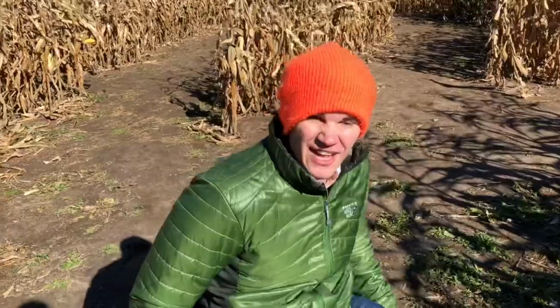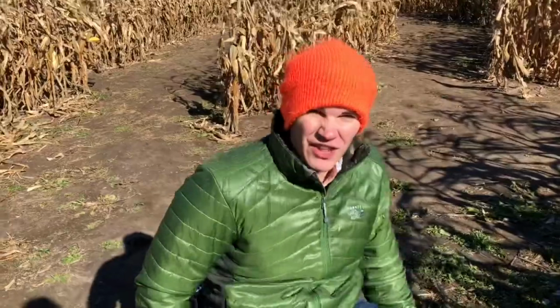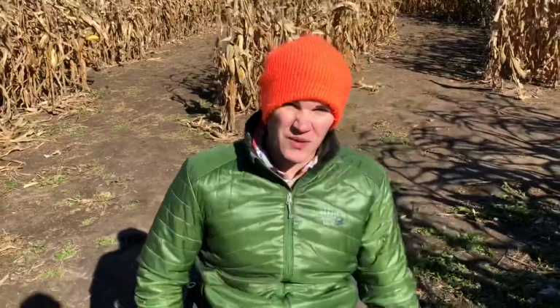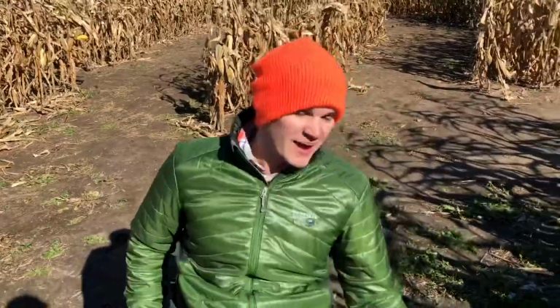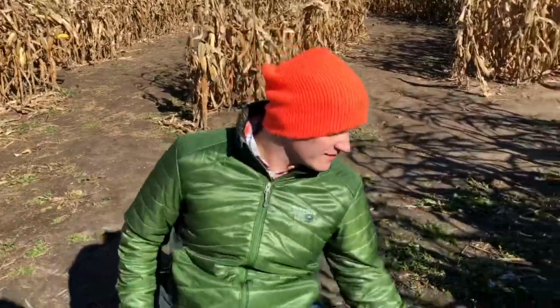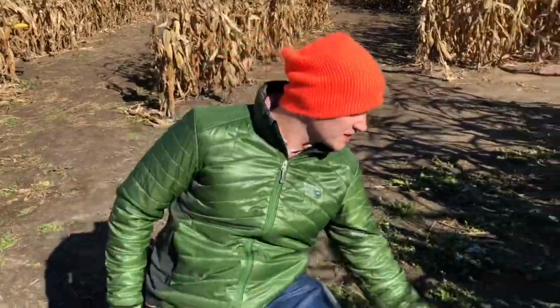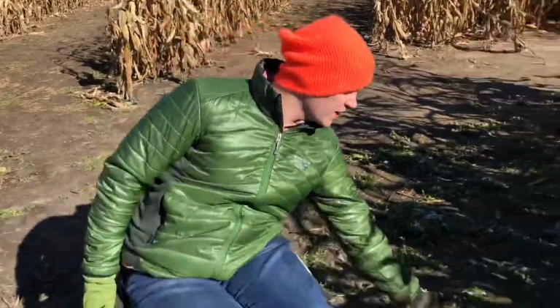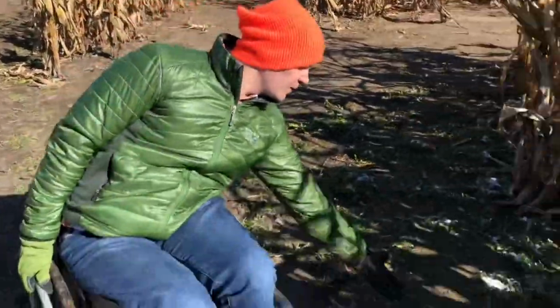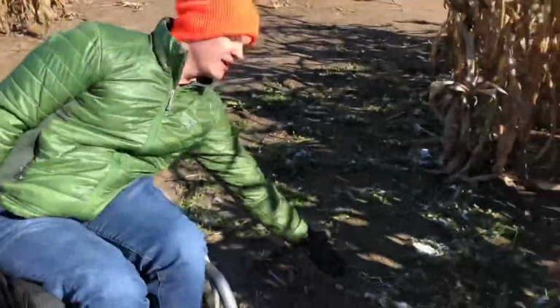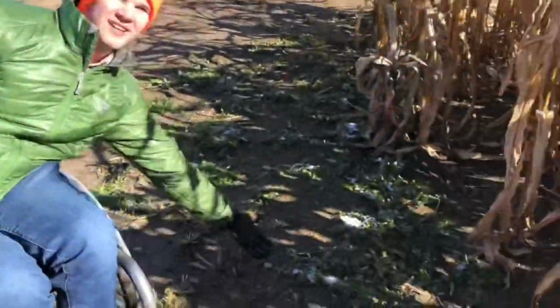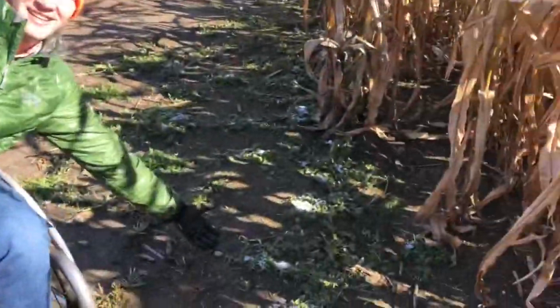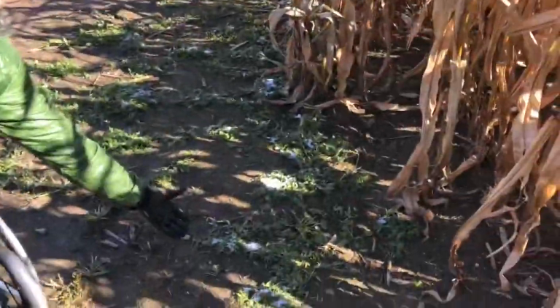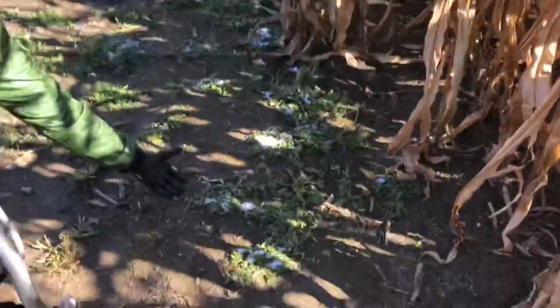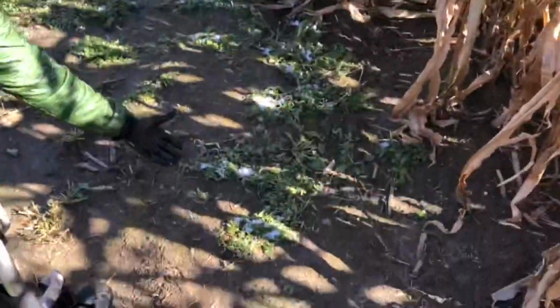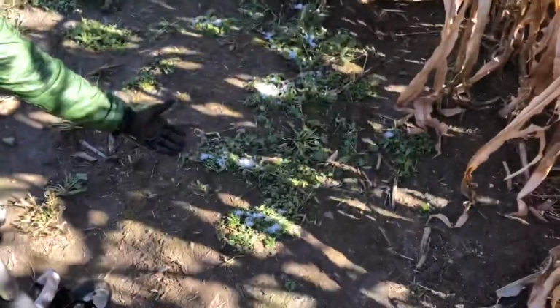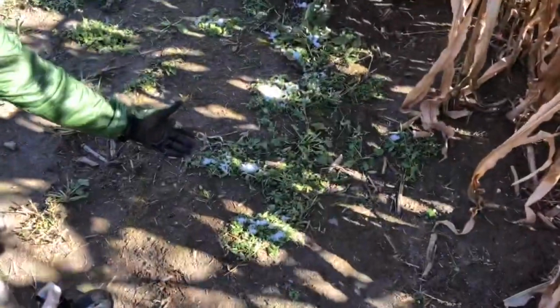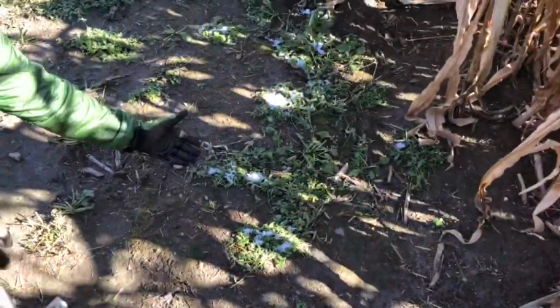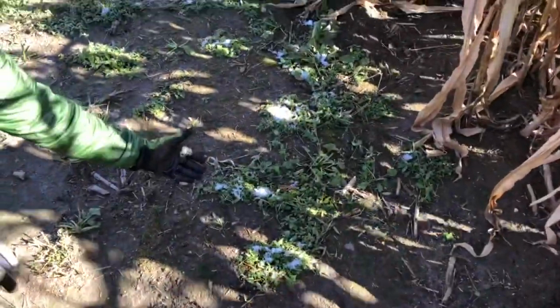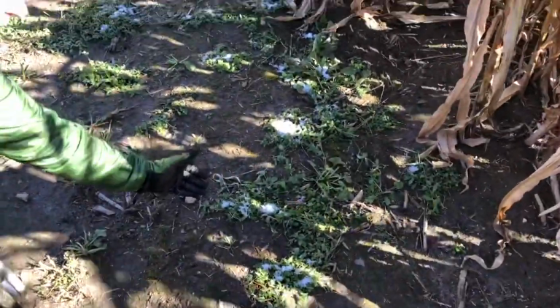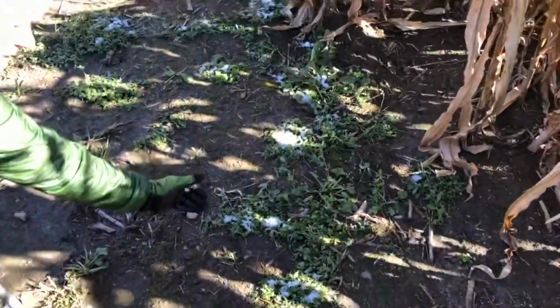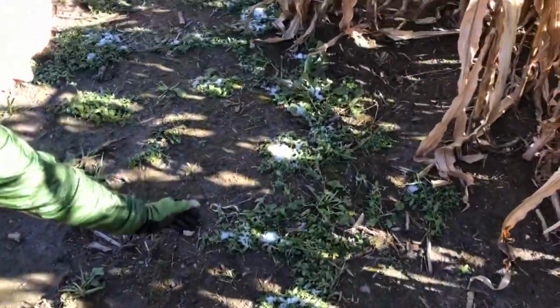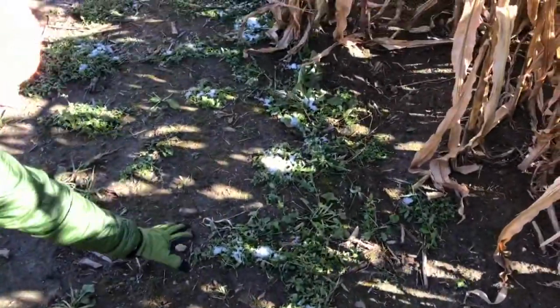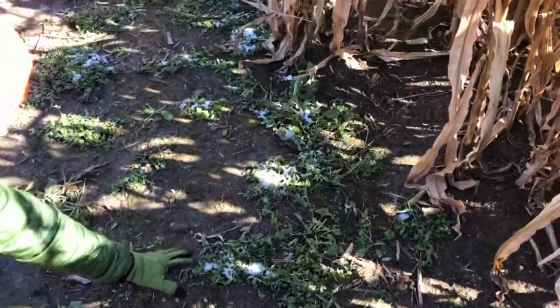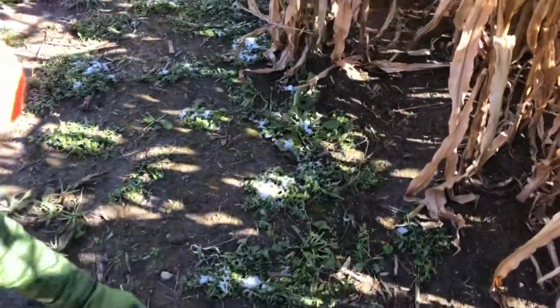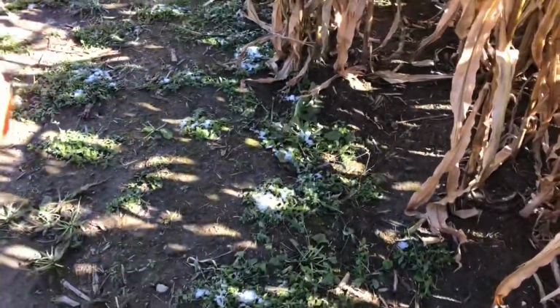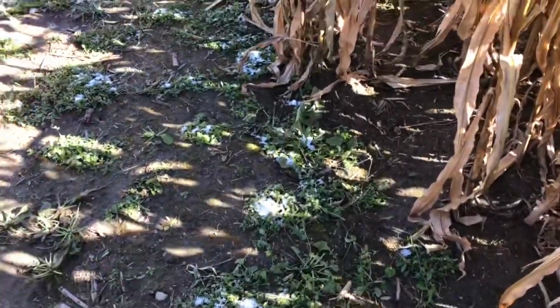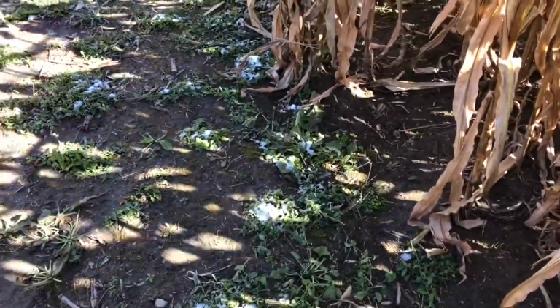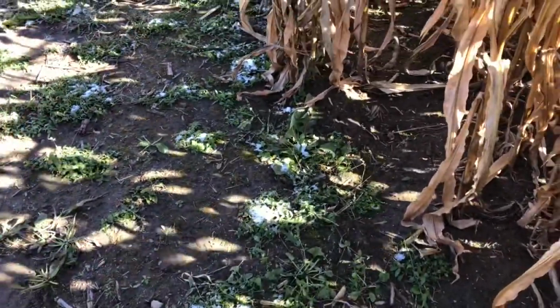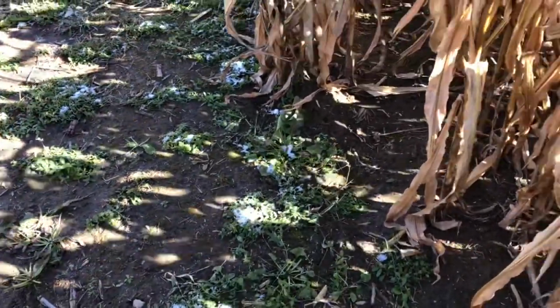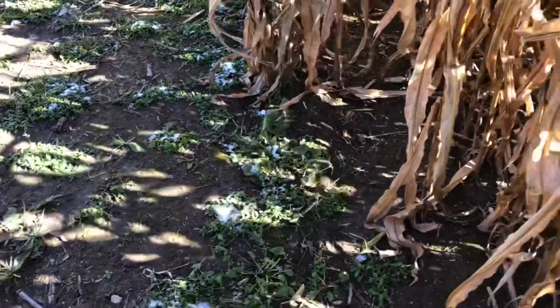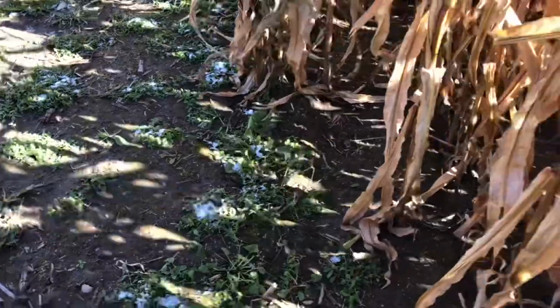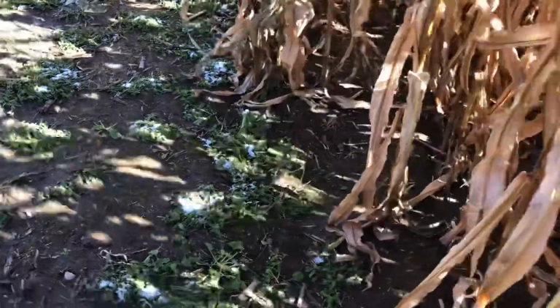Look, we have snow. I'm from Minnesota so there's a lot of snow and frost everywhere.